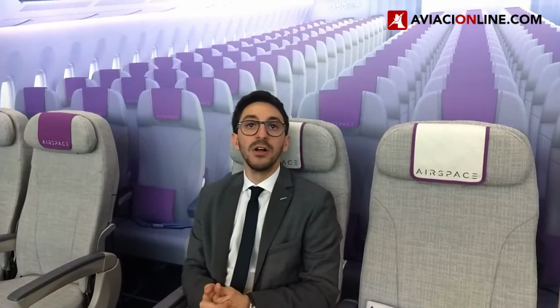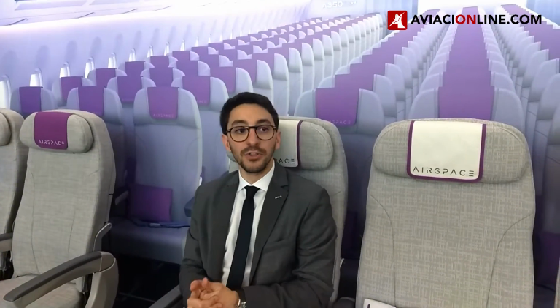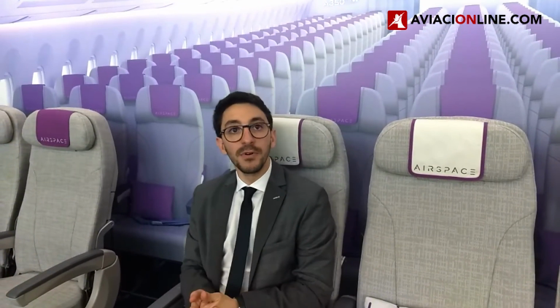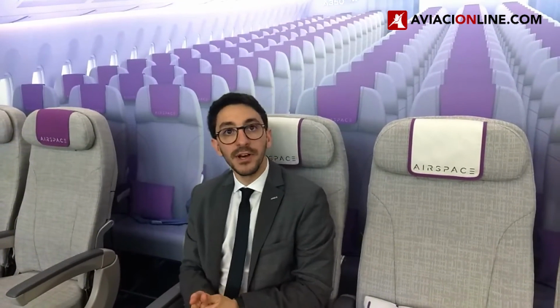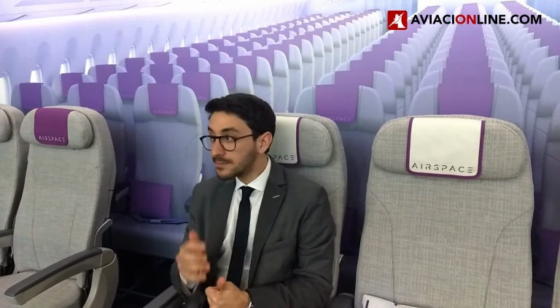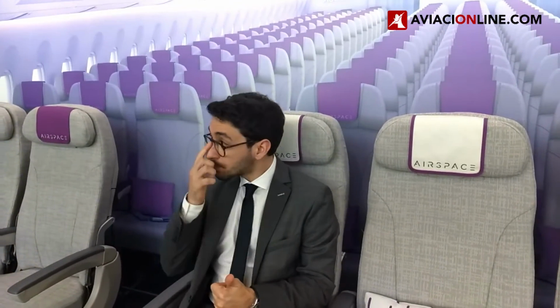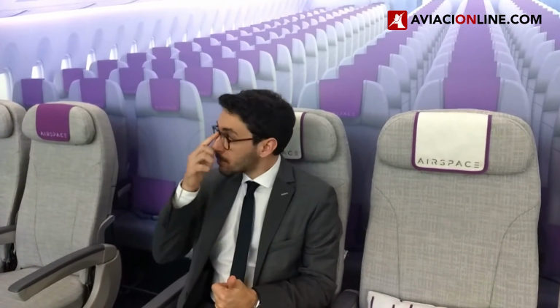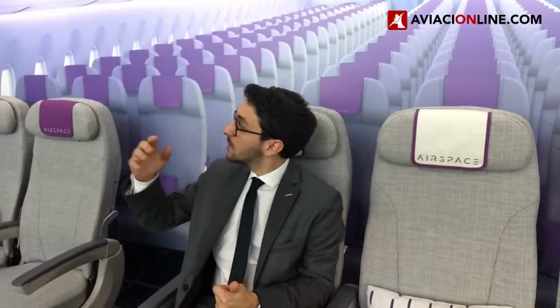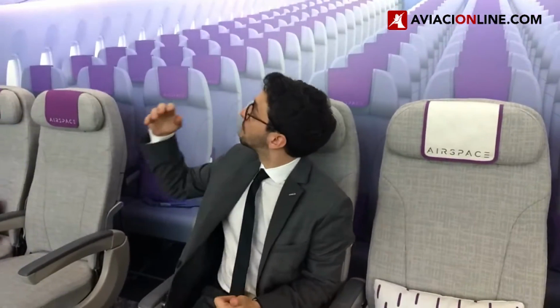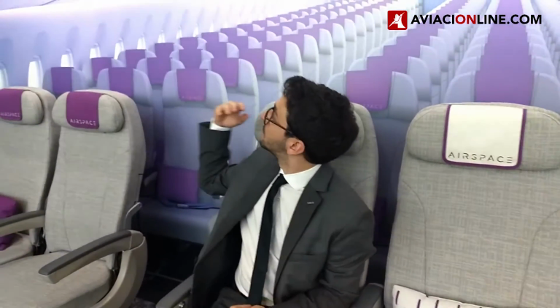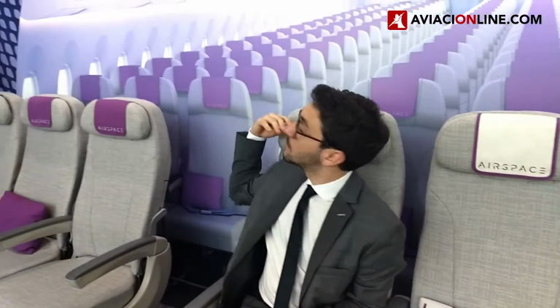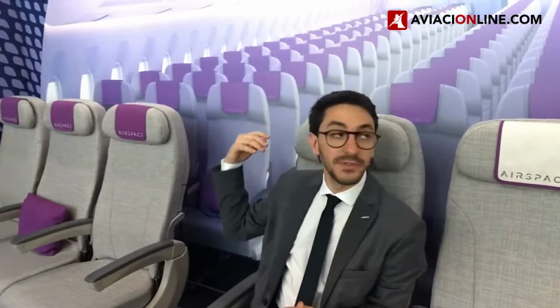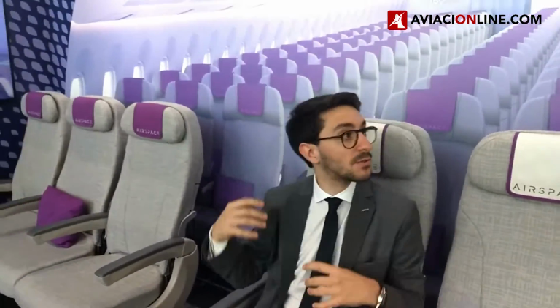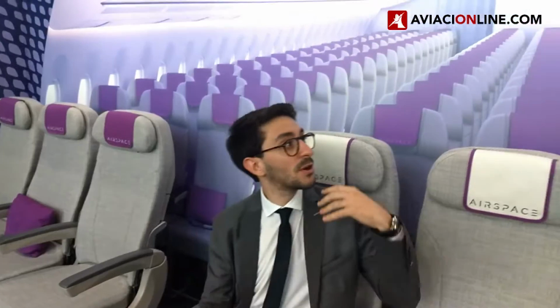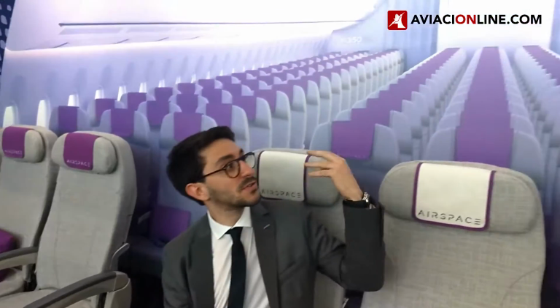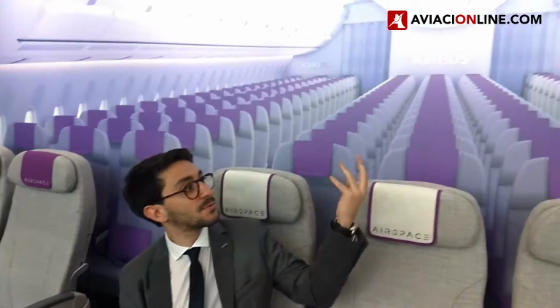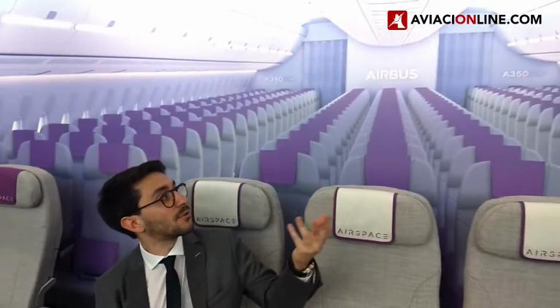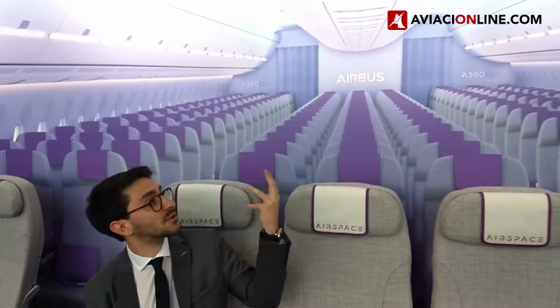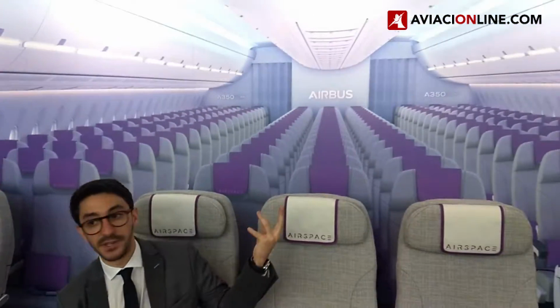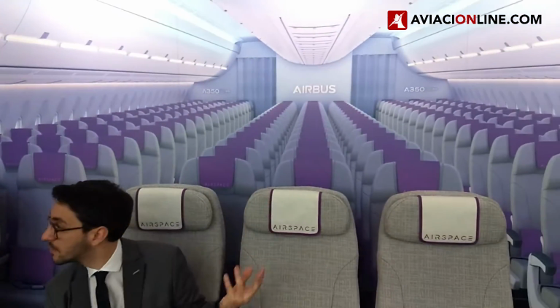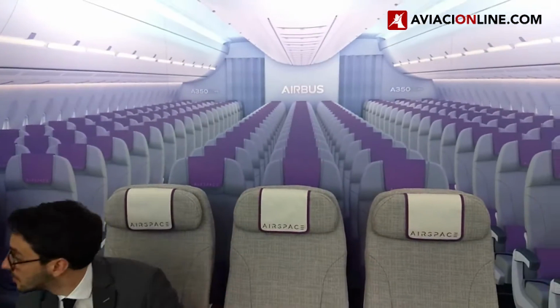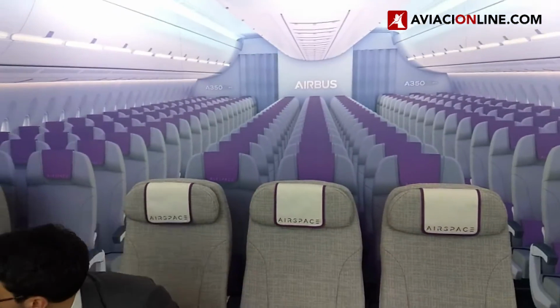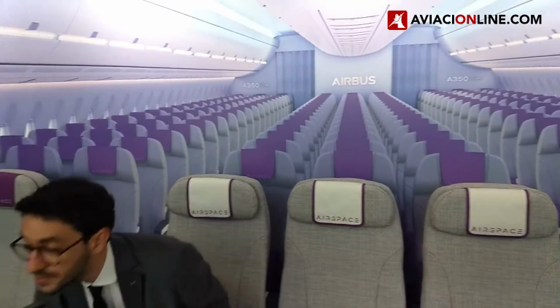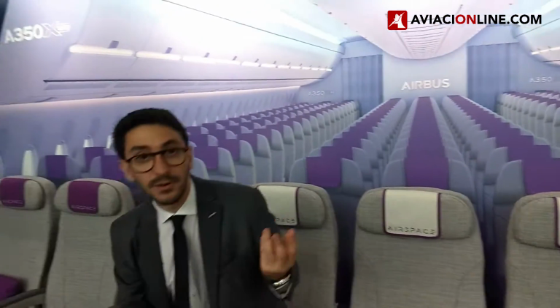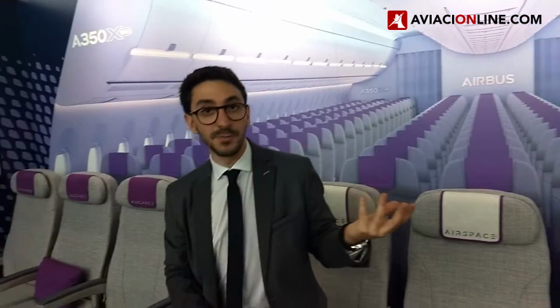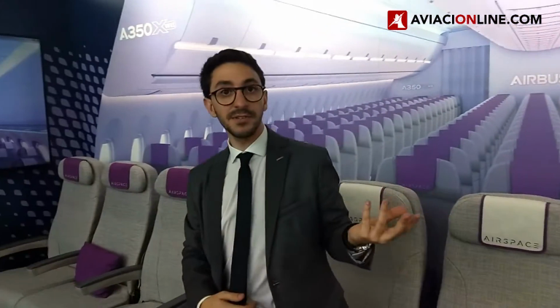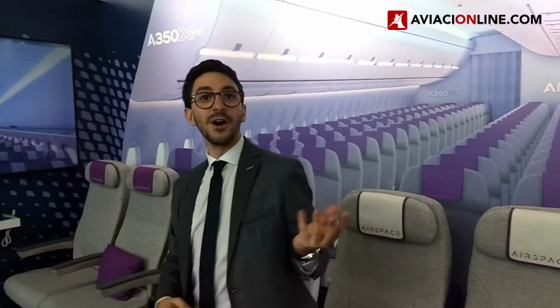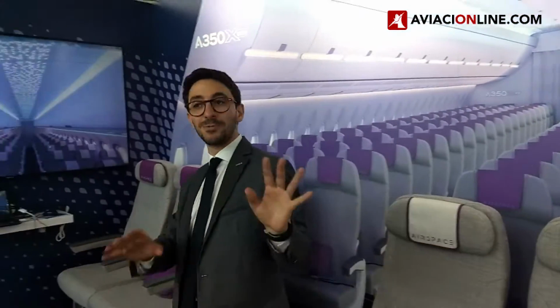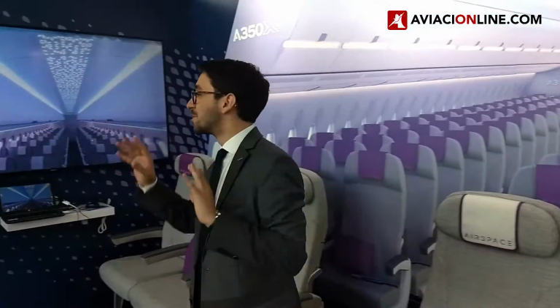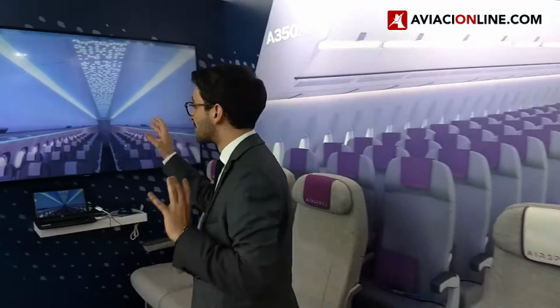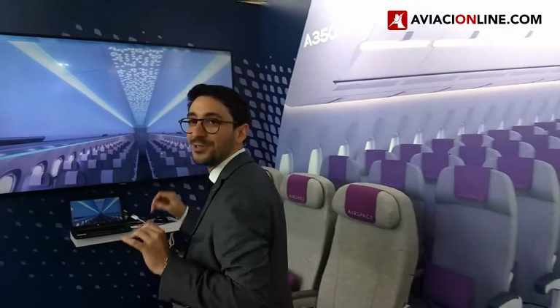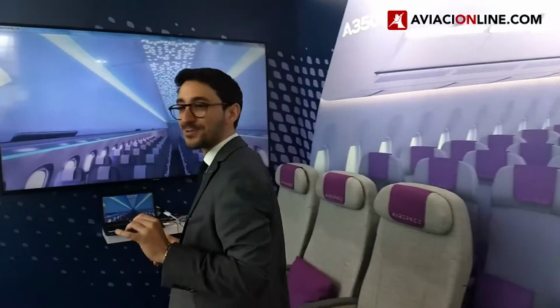On top of that, as you can see, you have this global concept of Airspace. What is Airspace? I will quickly show you on the screen.